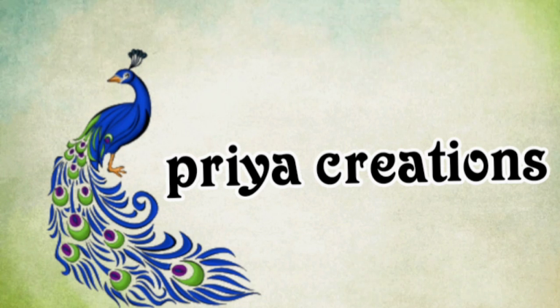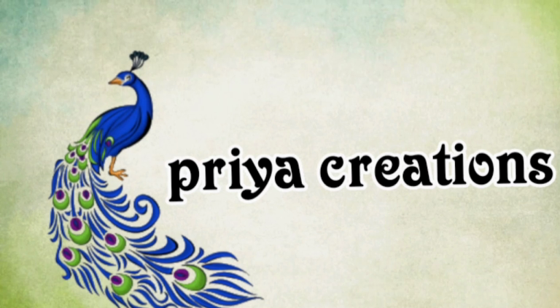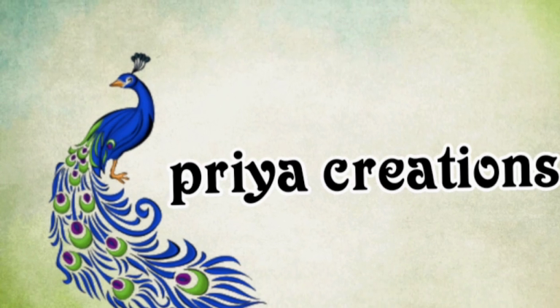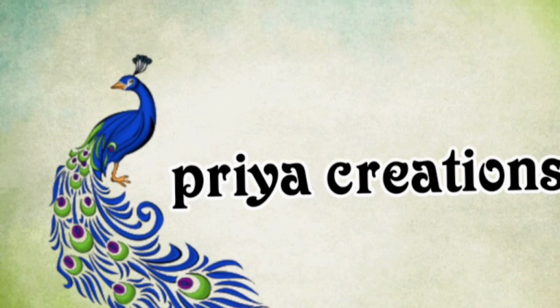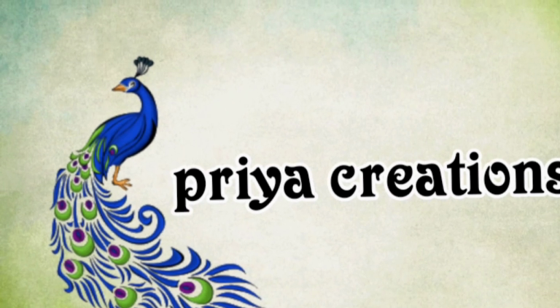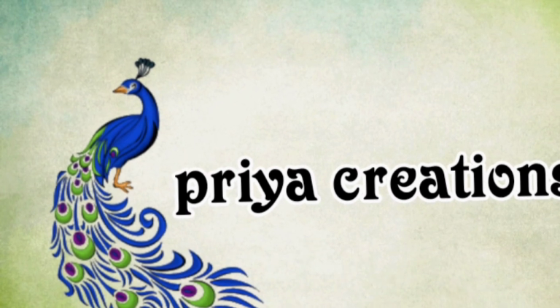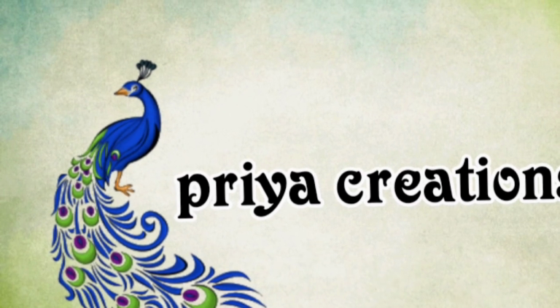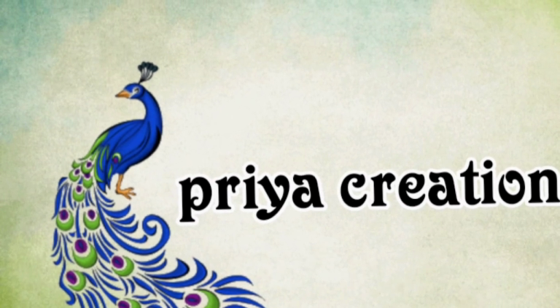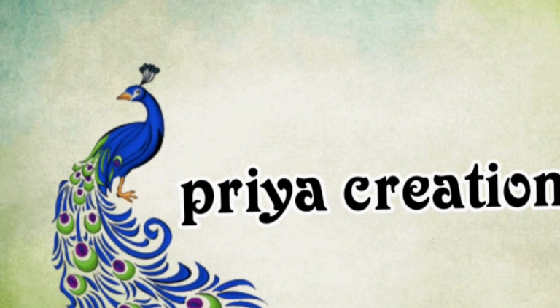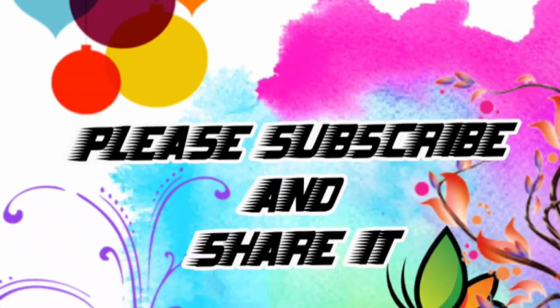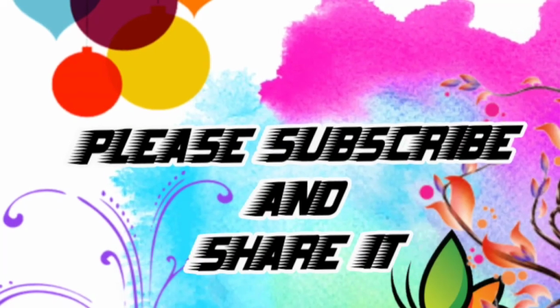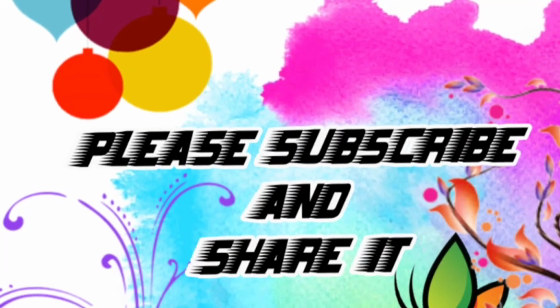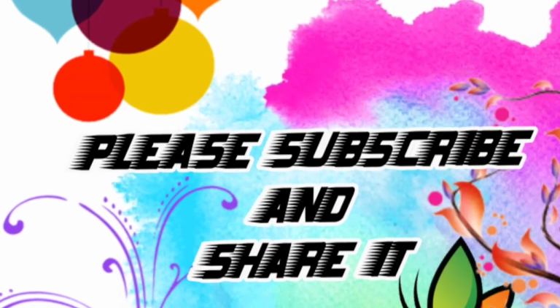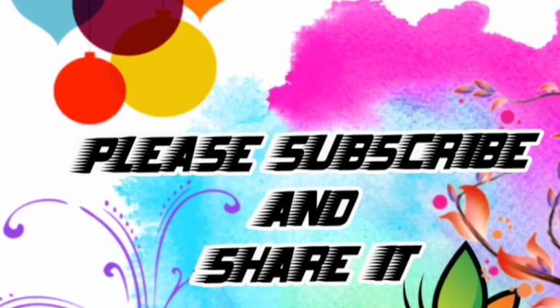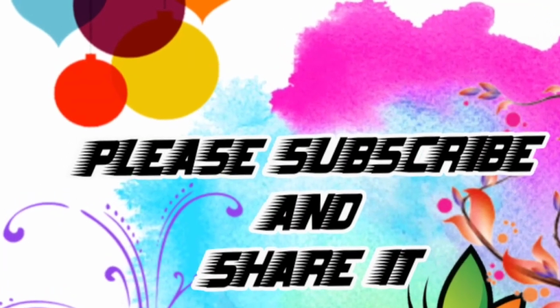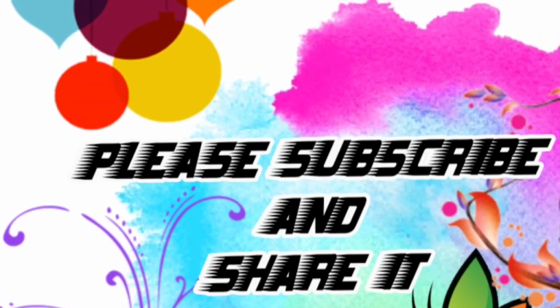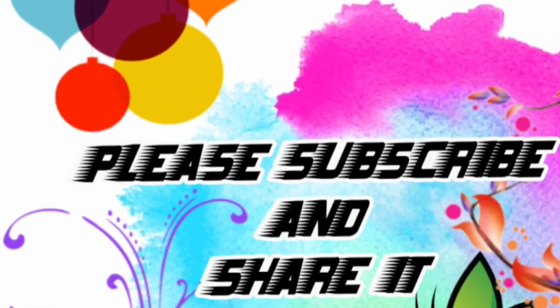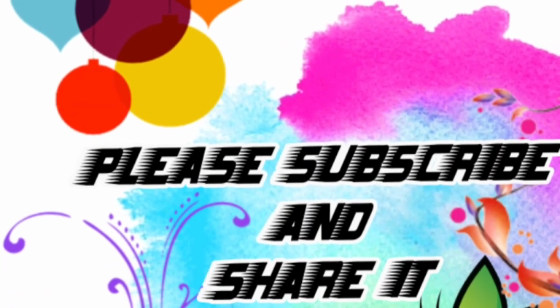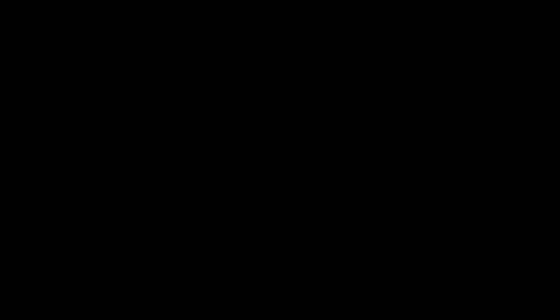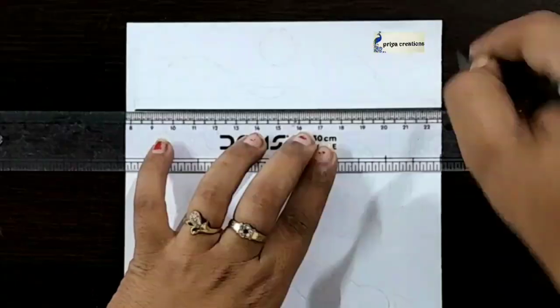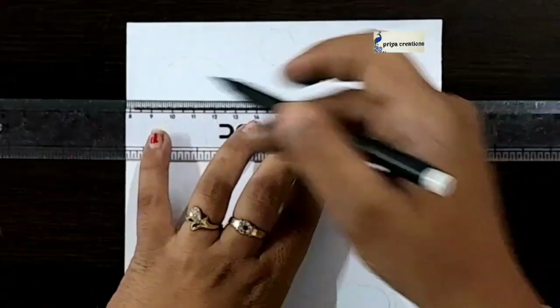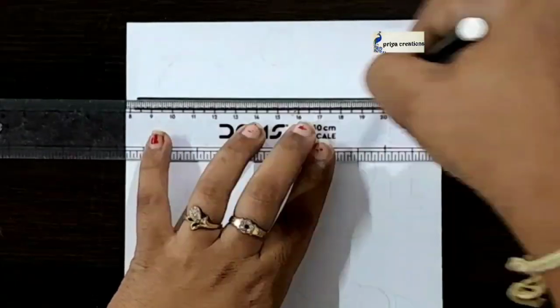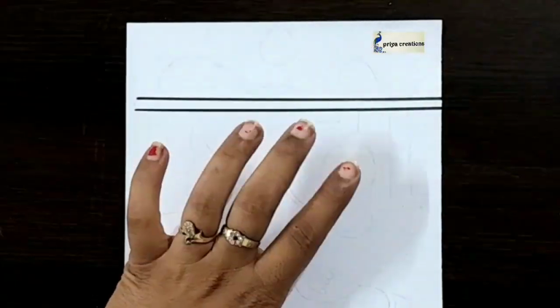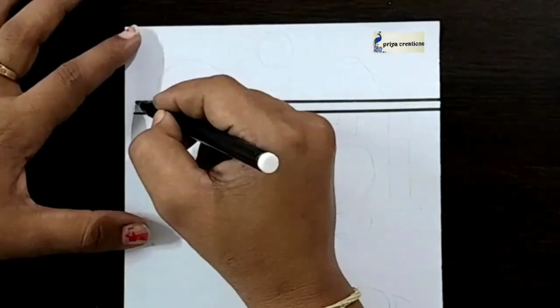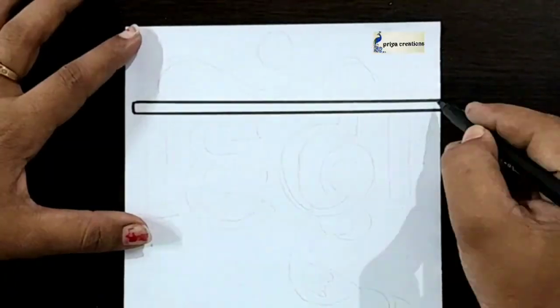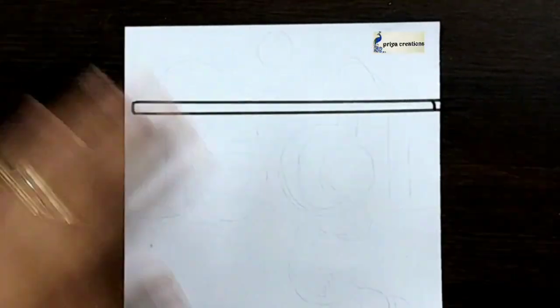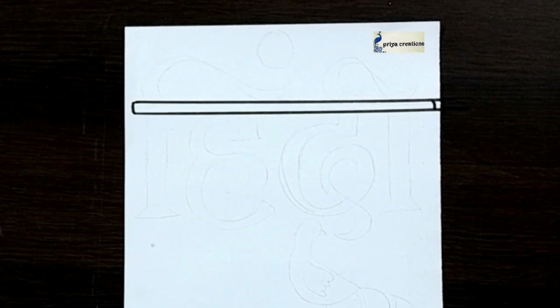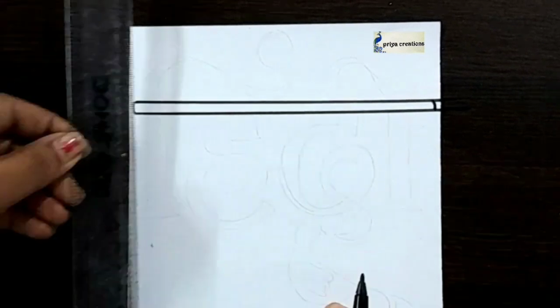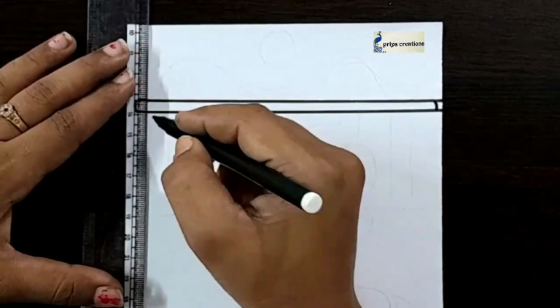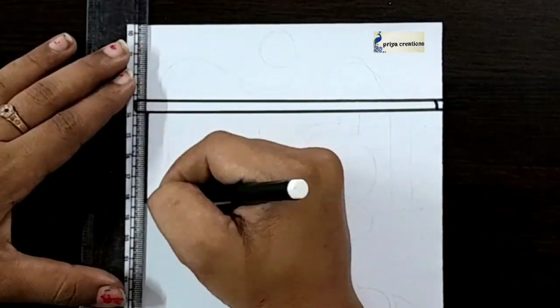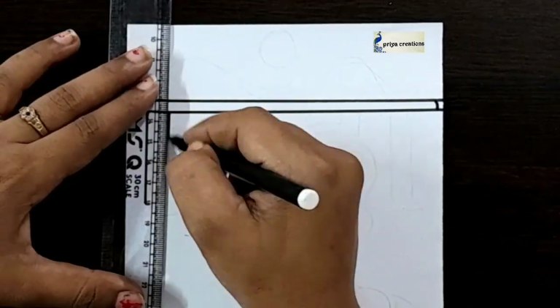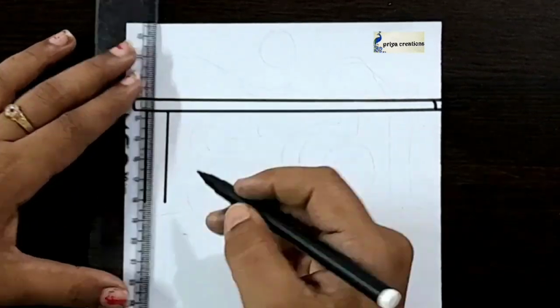Welcome to Priya Creations. Don't forget to like and subscribe, and let me know which you'd like me to draw next.